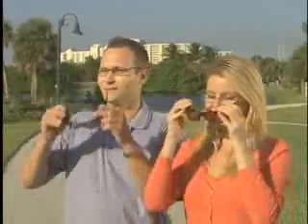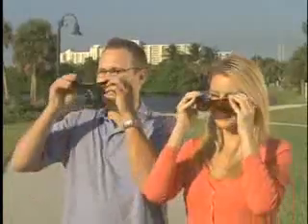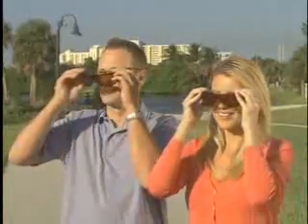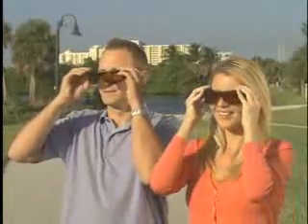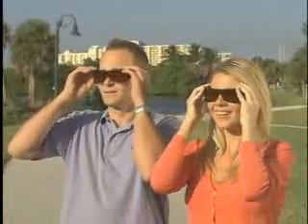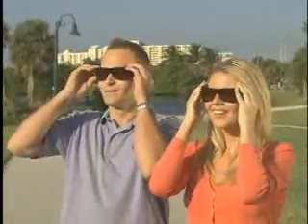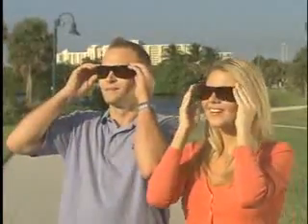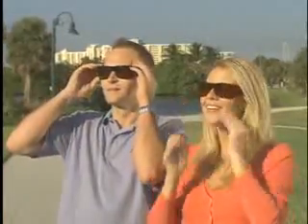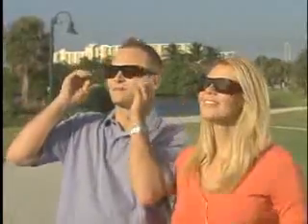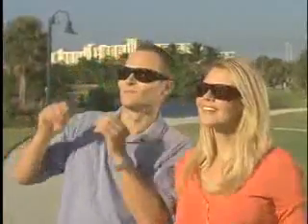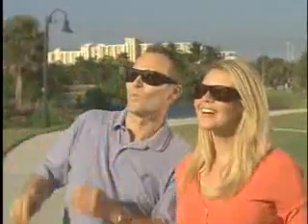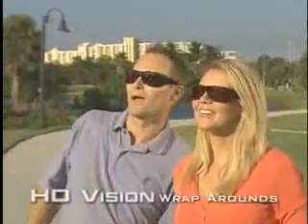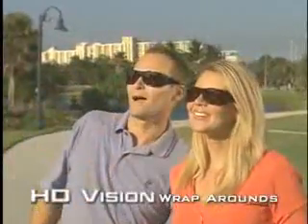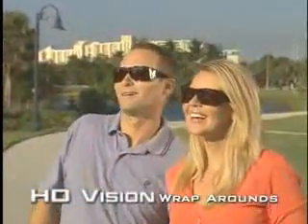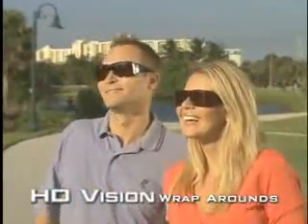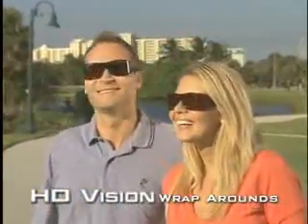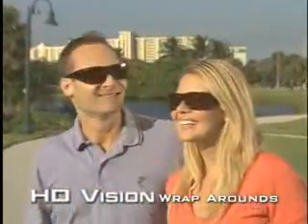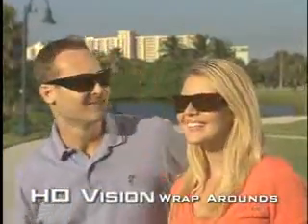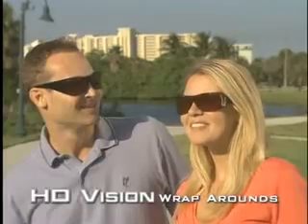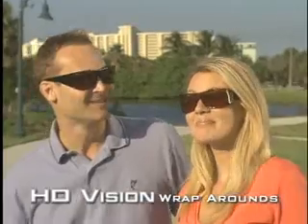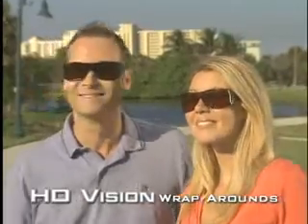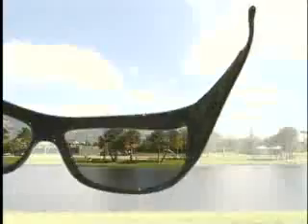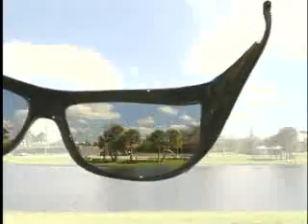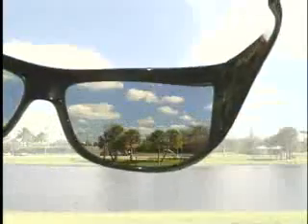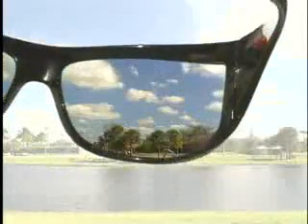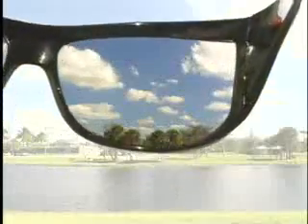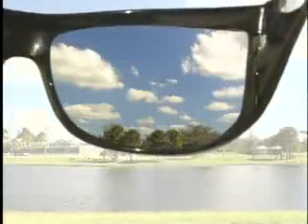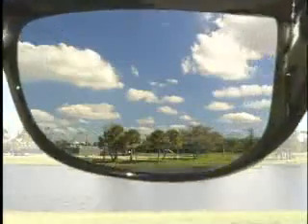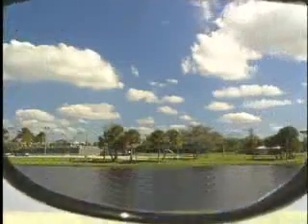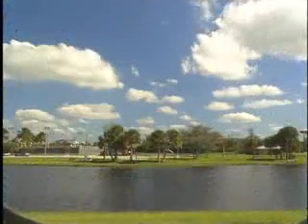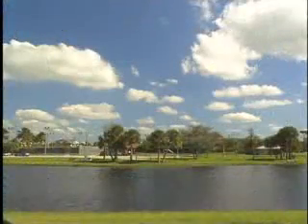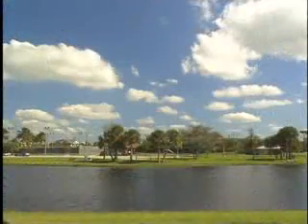Just like high-definition revolutionized TV, HD lenses enhance your vision and produce unsurpassed clarity and optical definition.